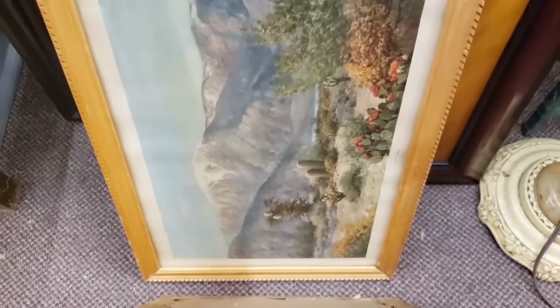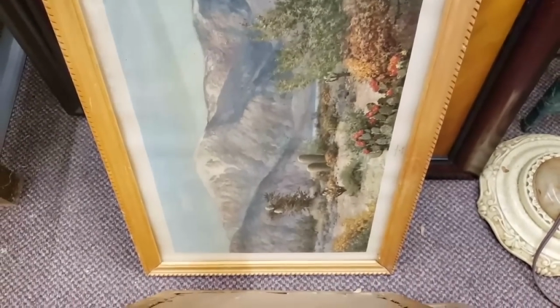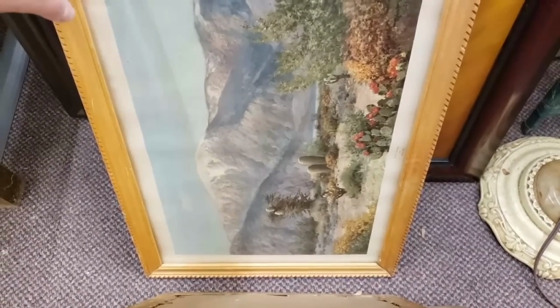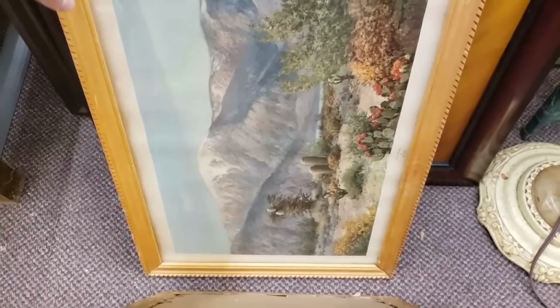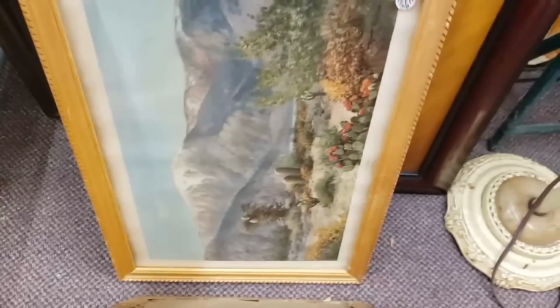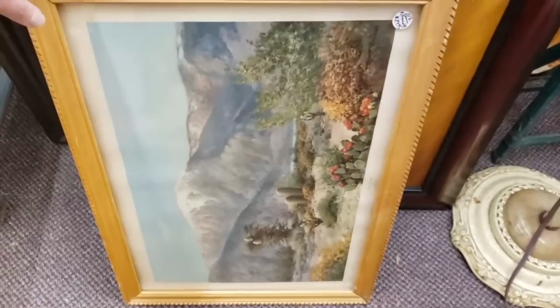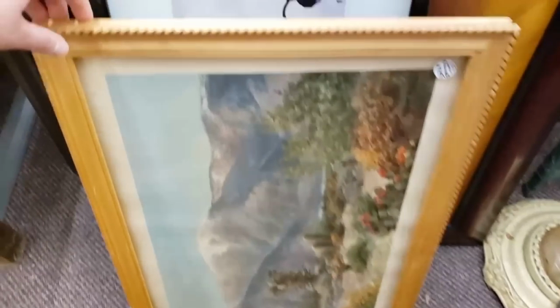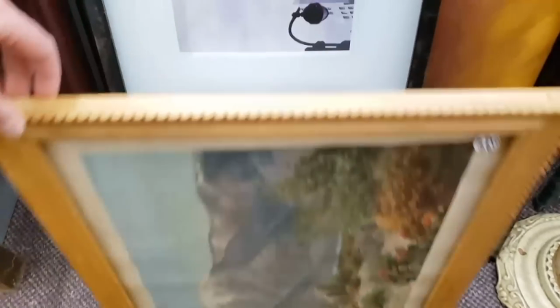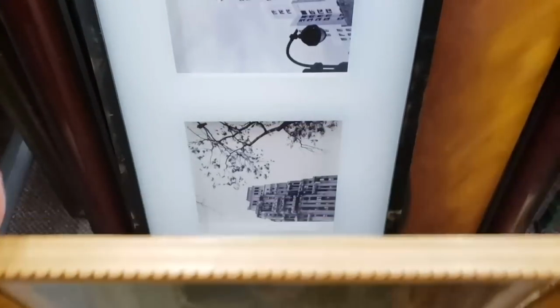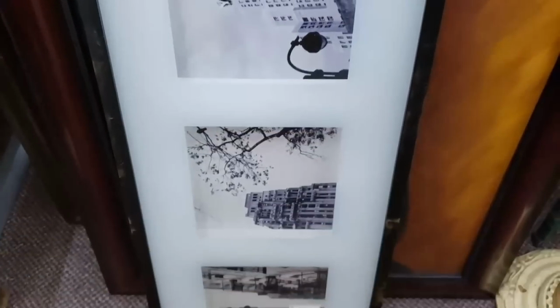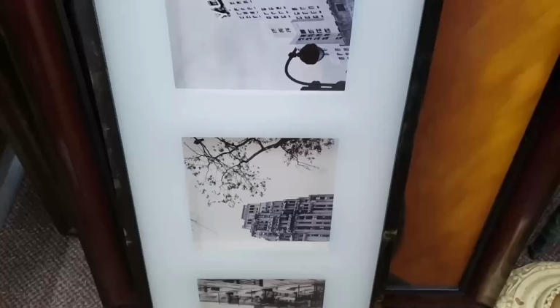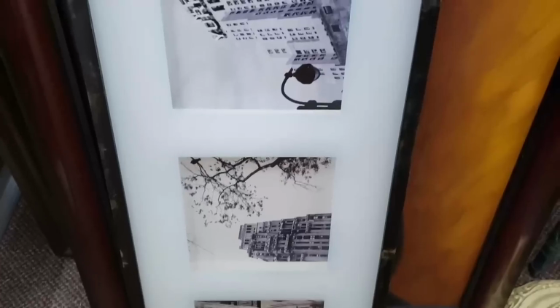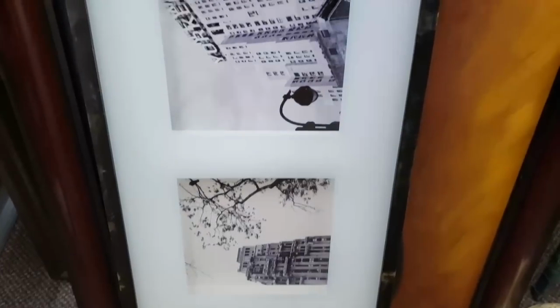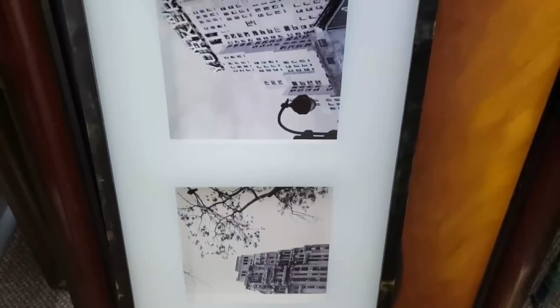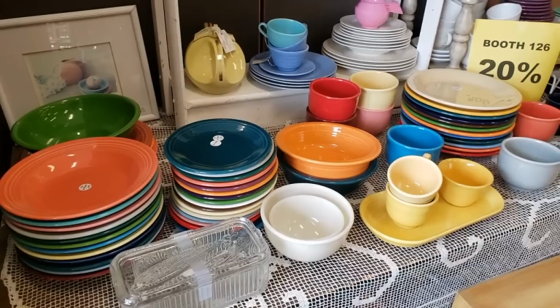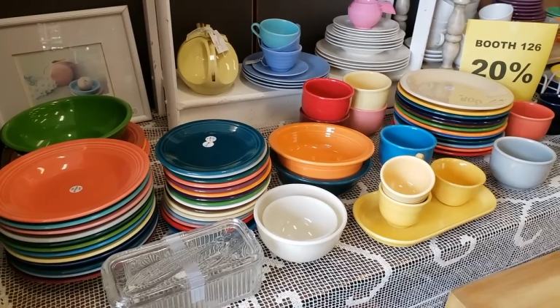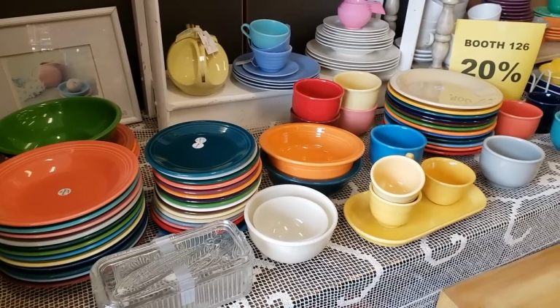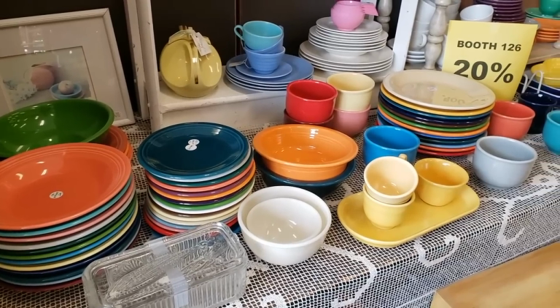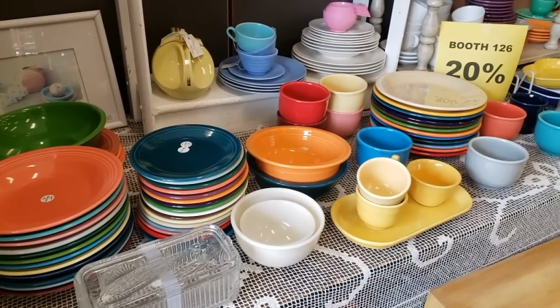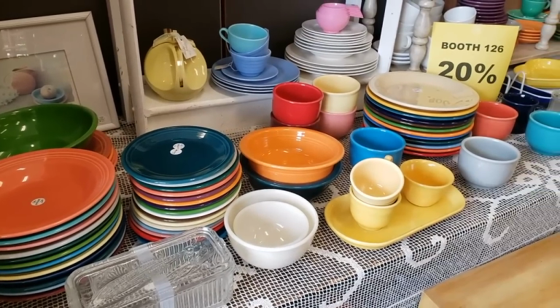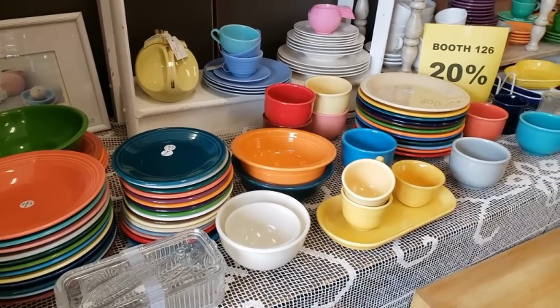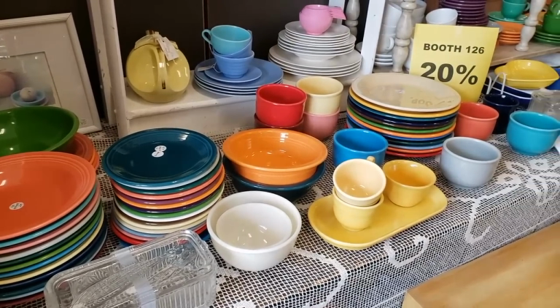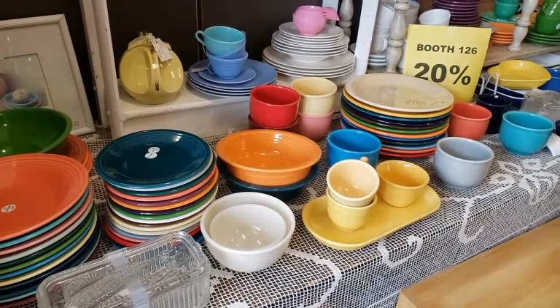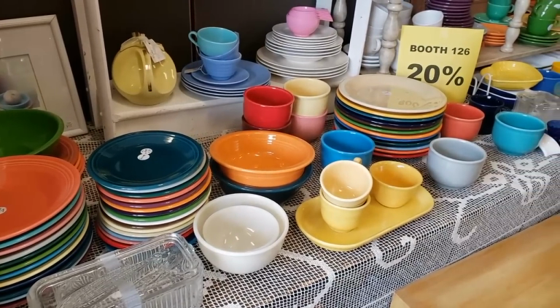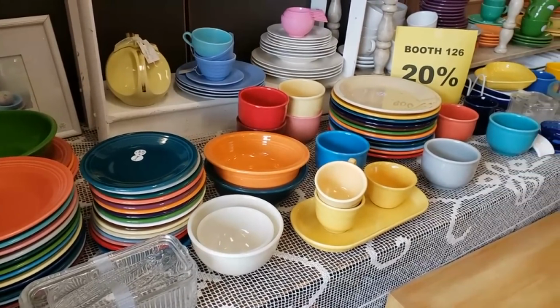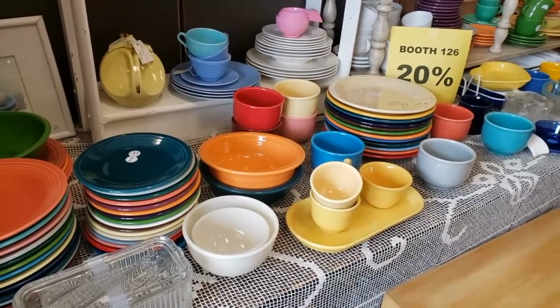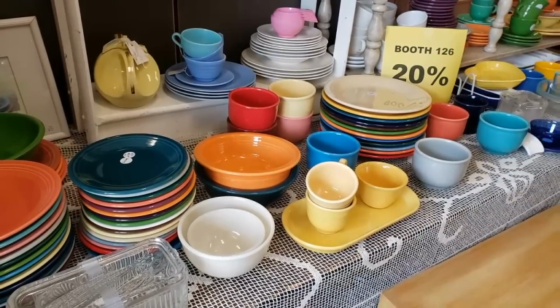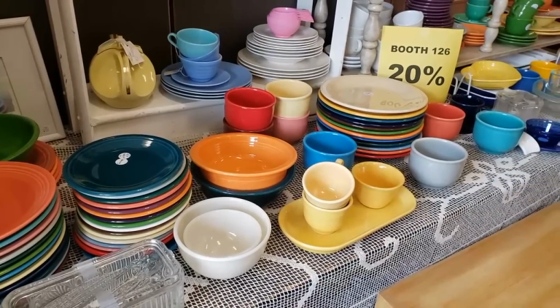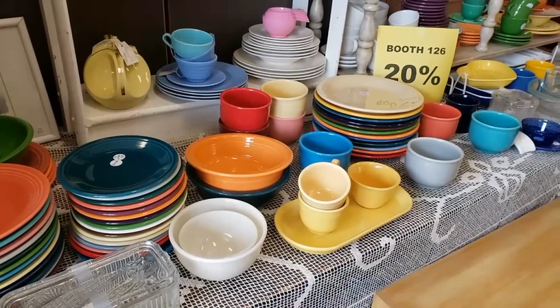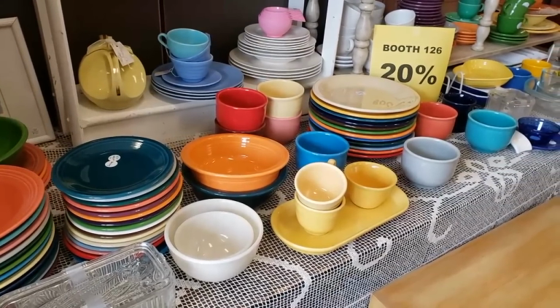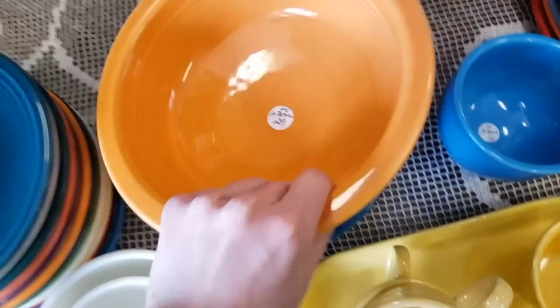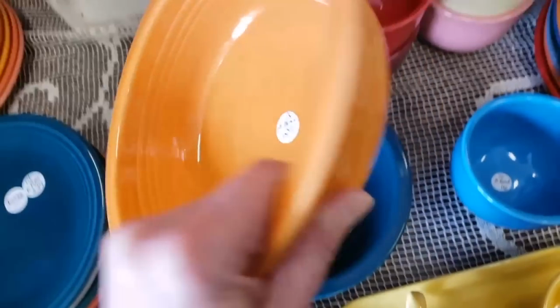I found several pieces of art here that I liked, and also some Fiesta Ware dishes that I loved. I have a thing for dishes and pops of color, apparently.